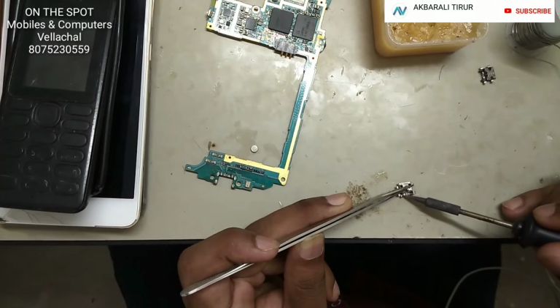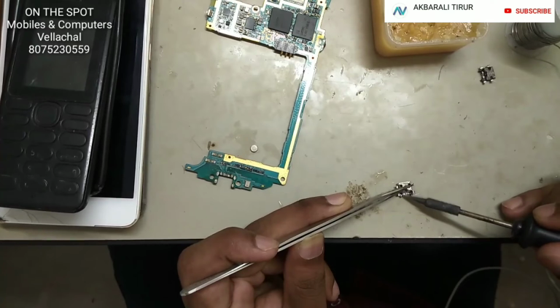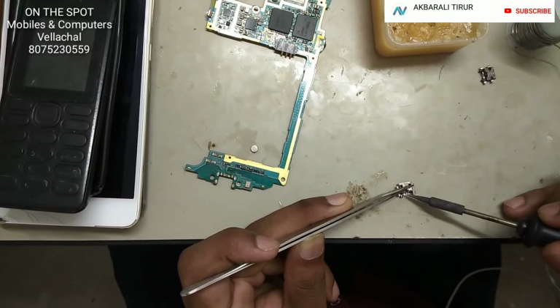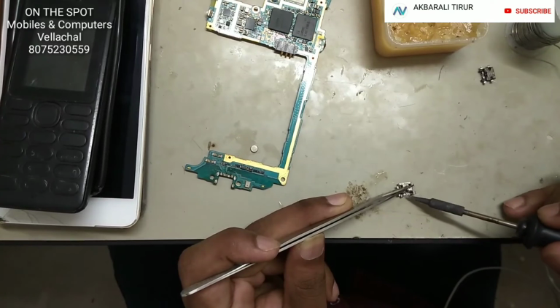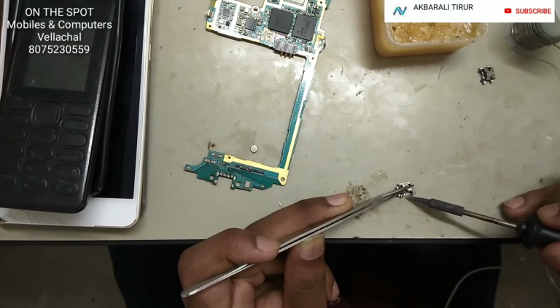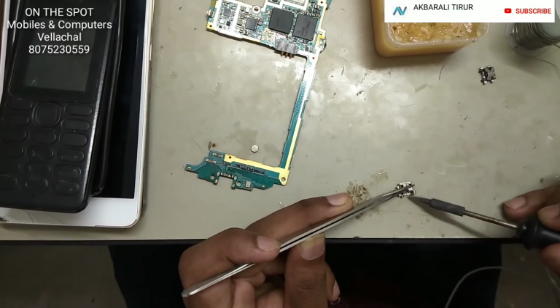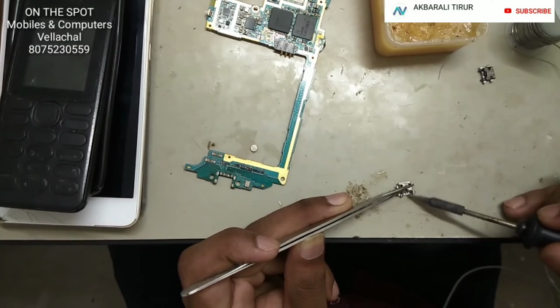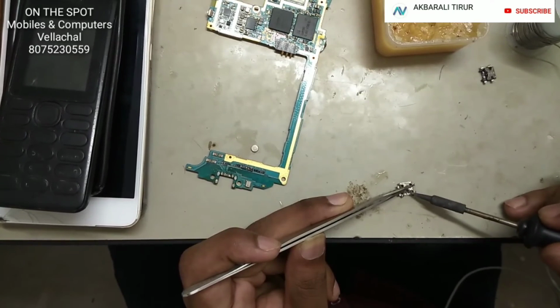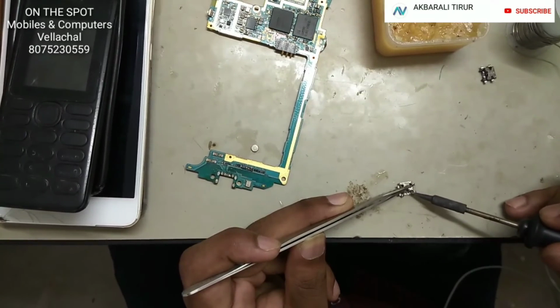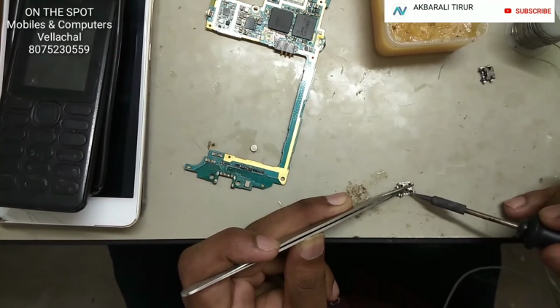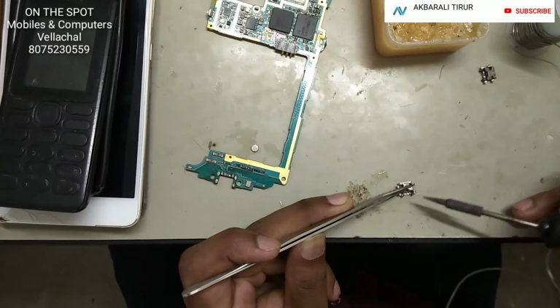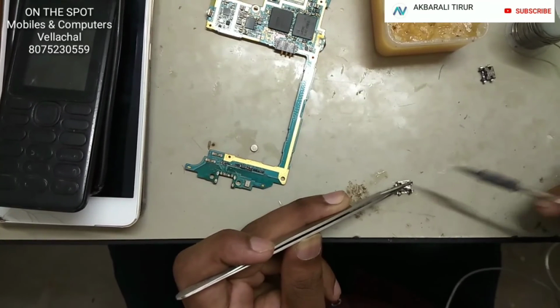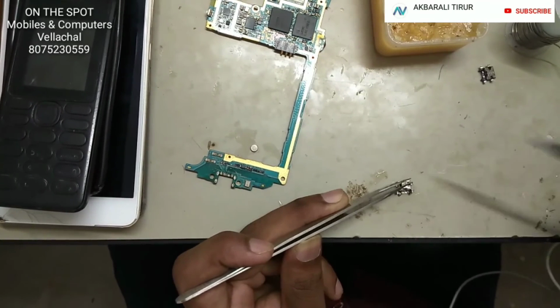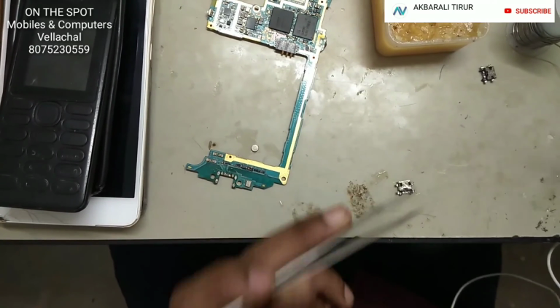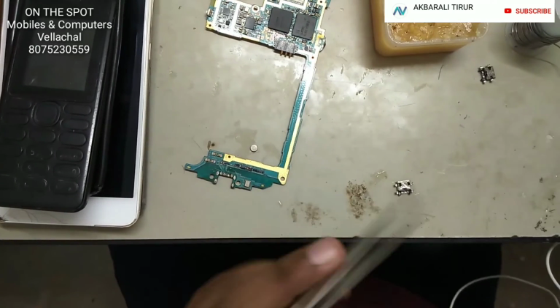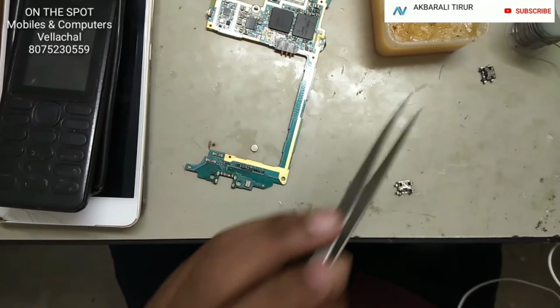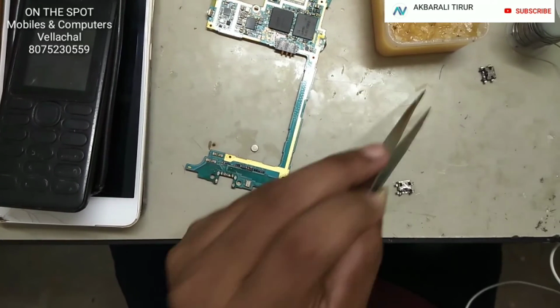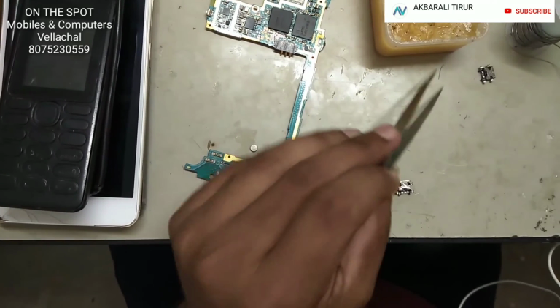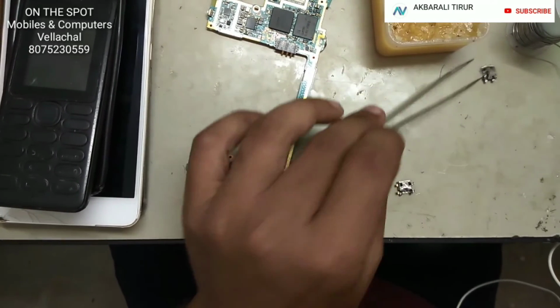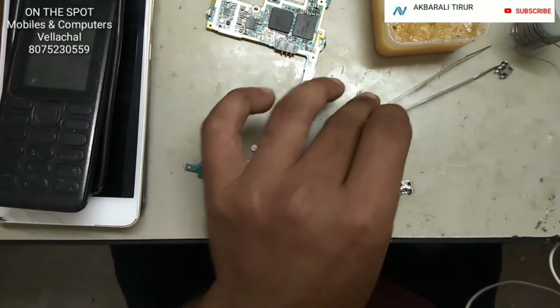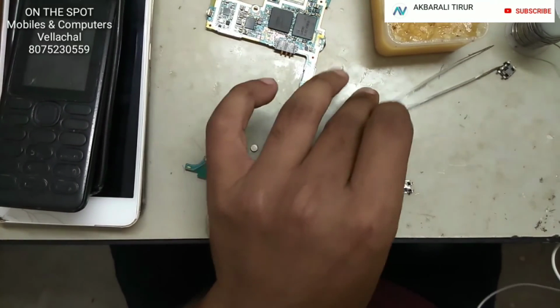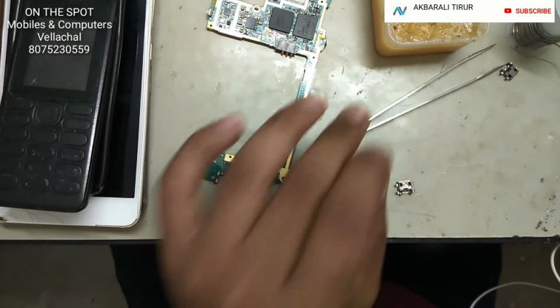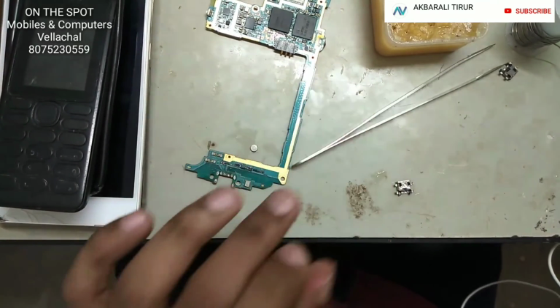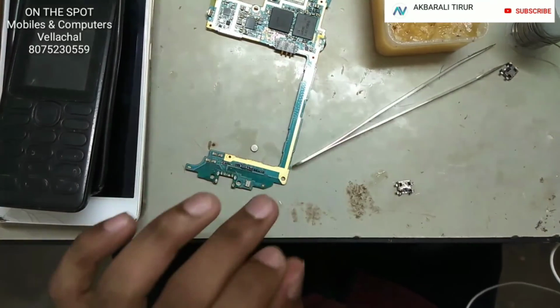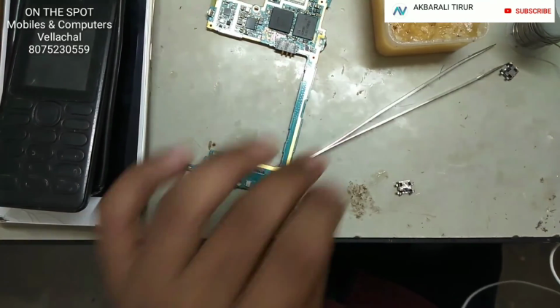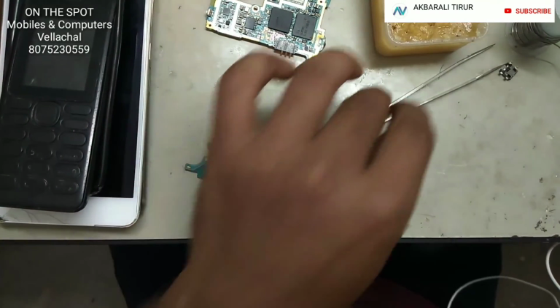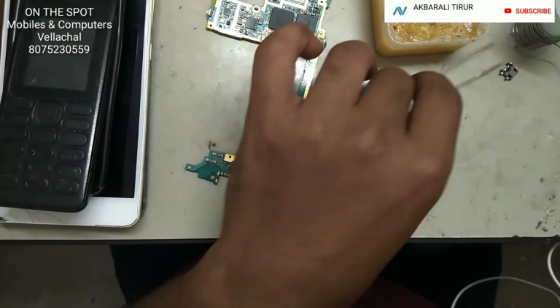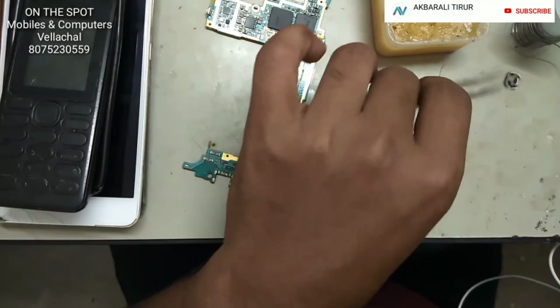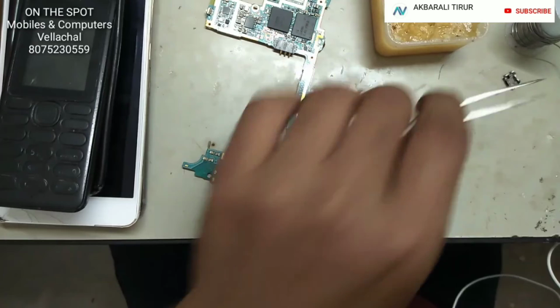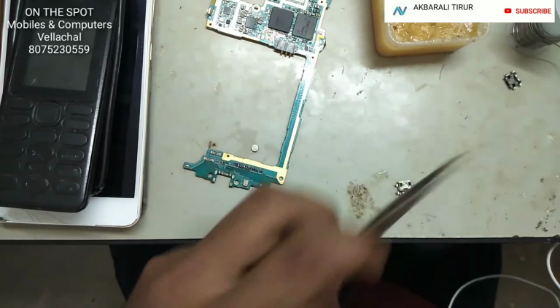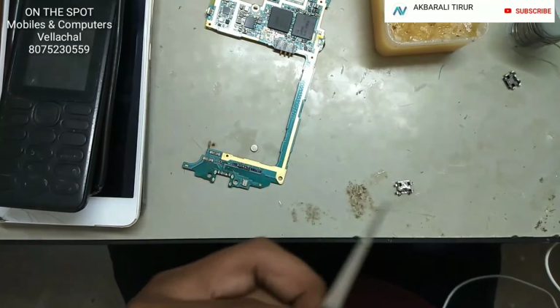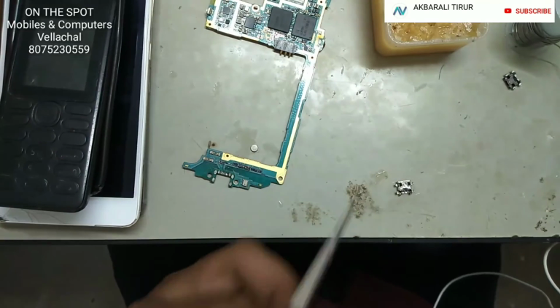Now, the connection is here. I will show you the connection.